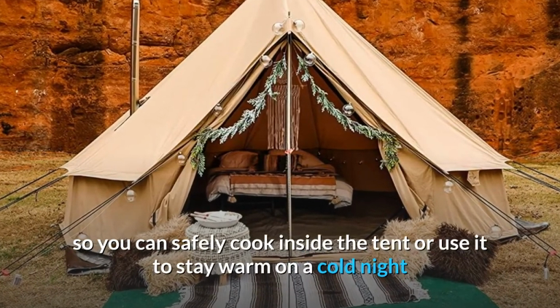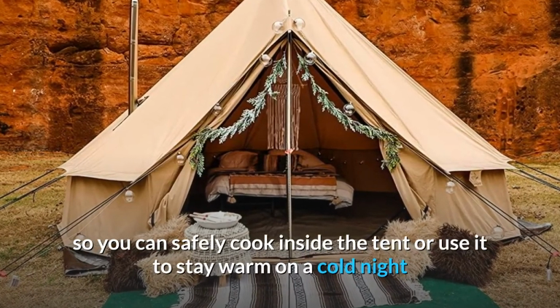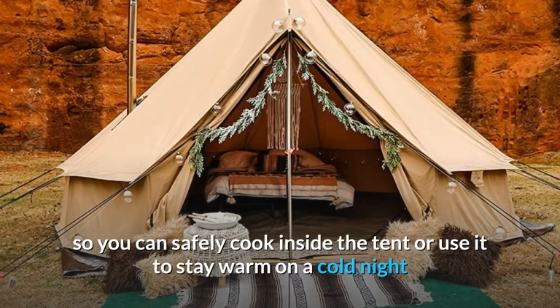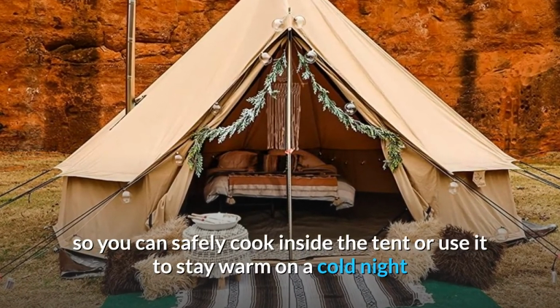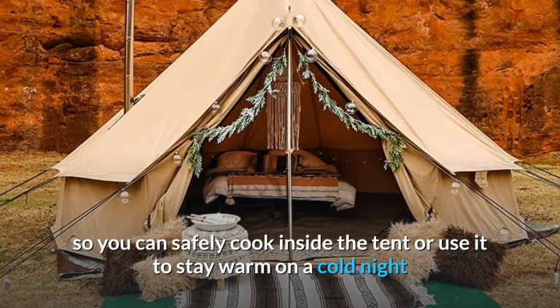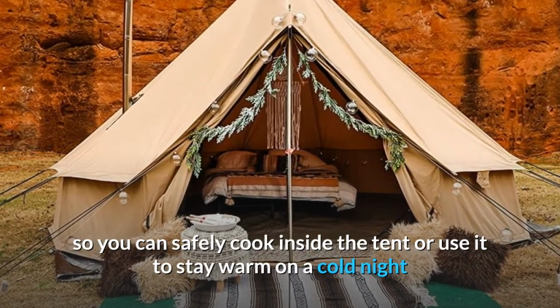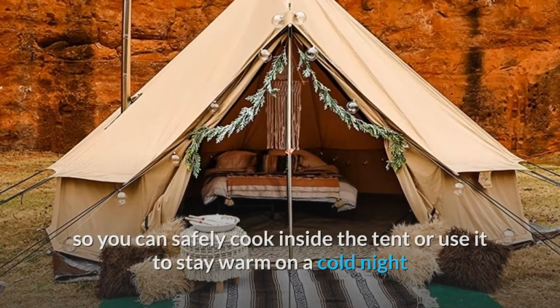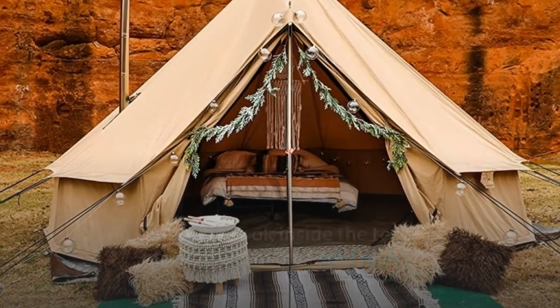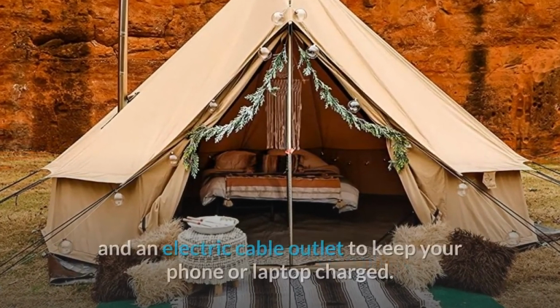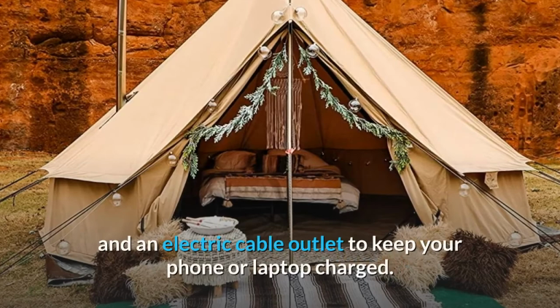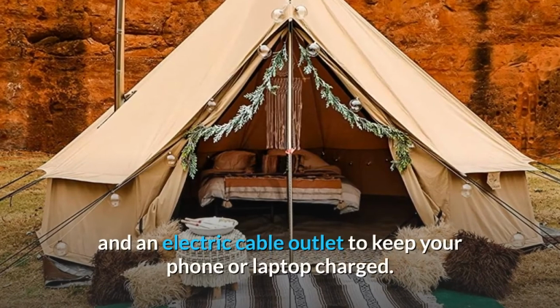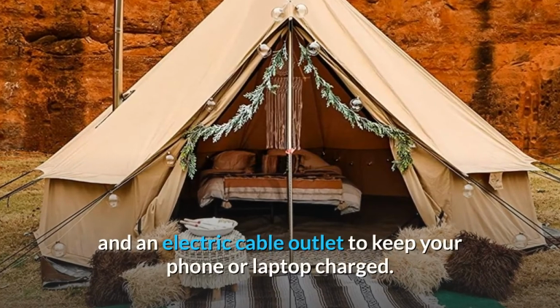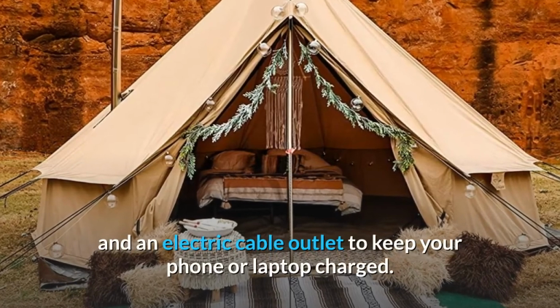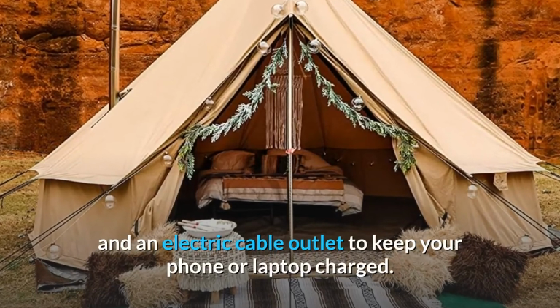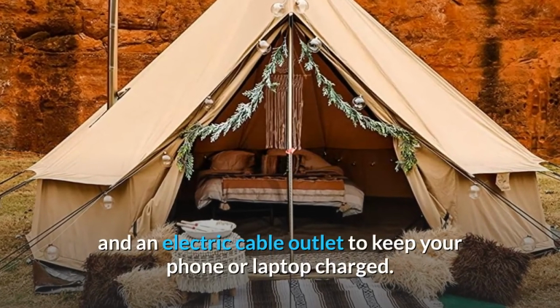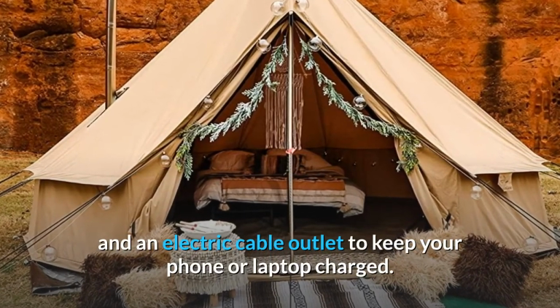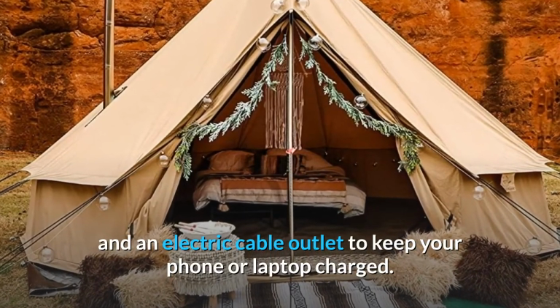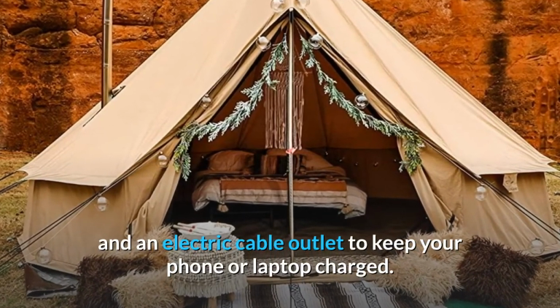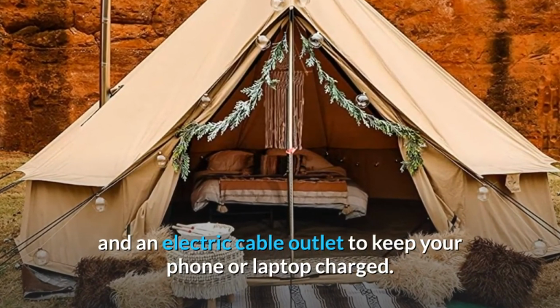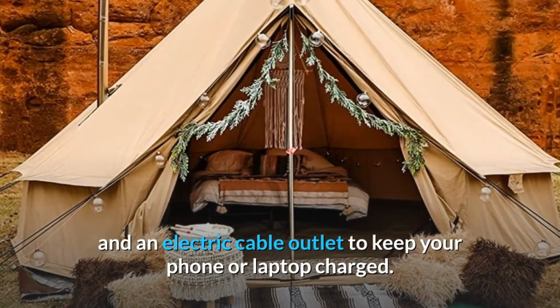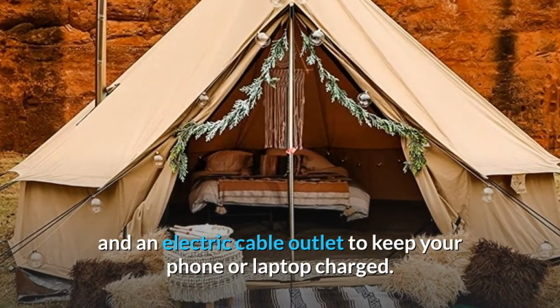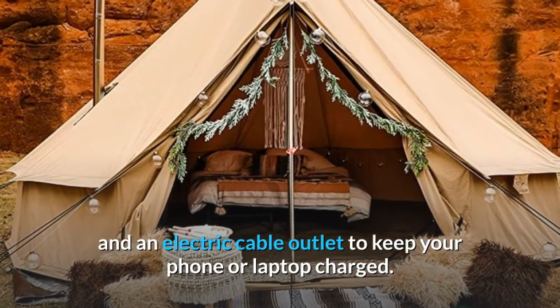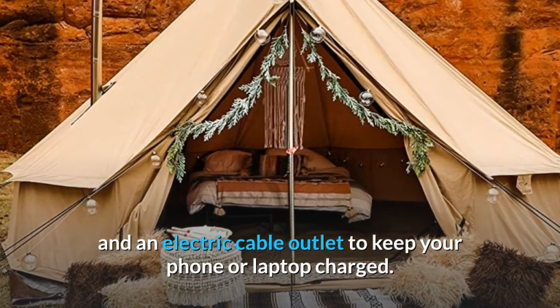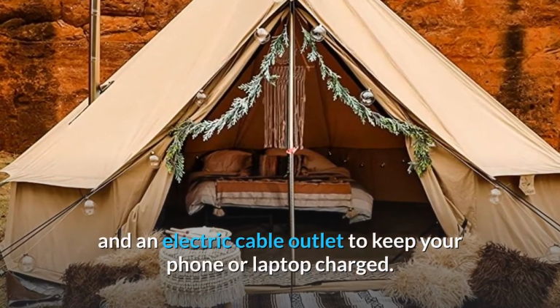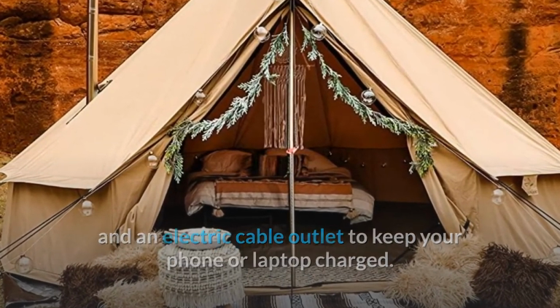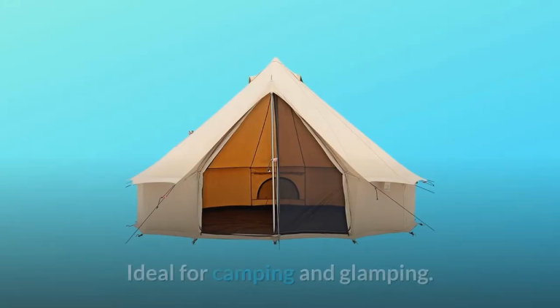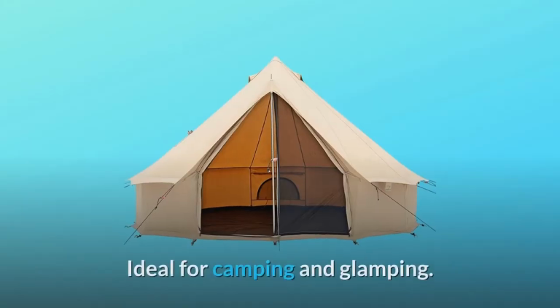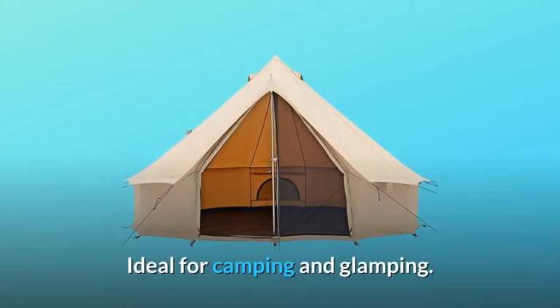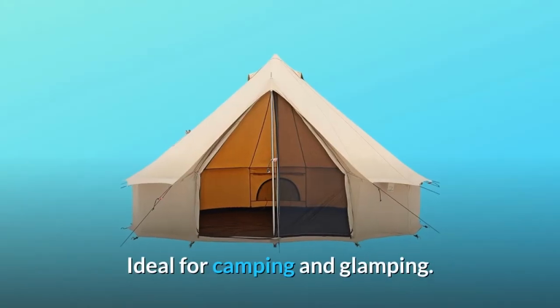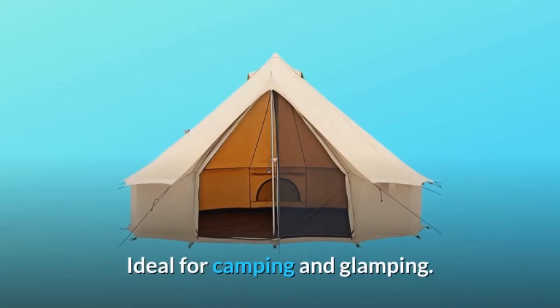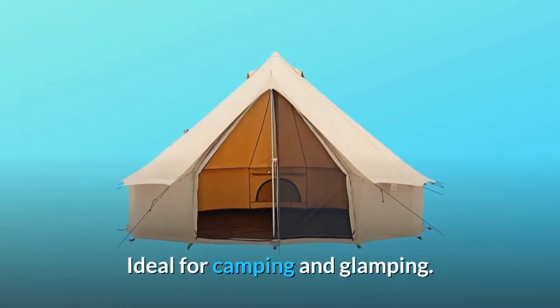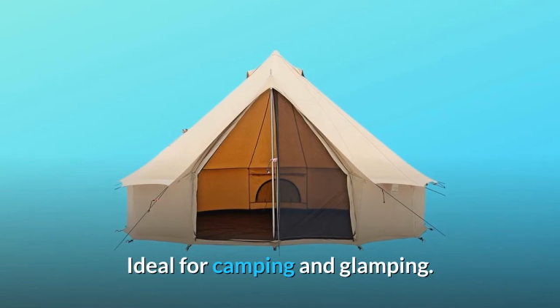So you can safely cook inside the tent, or use it to stay warm on a cold night, with an electric cable outlet to keep your phone or laptop charged. Ideal for camping and glamping.